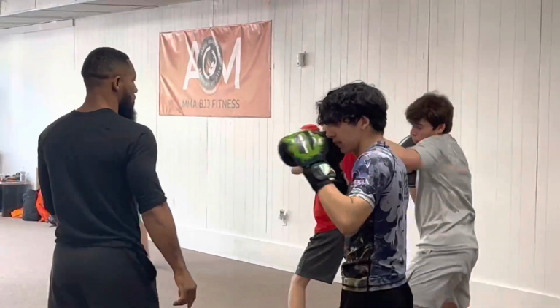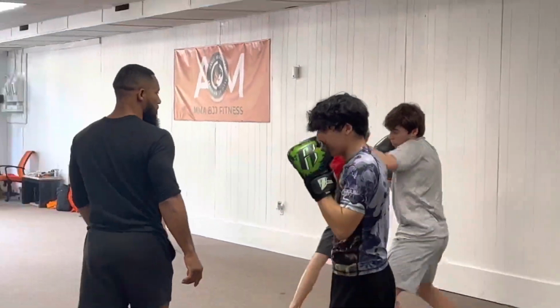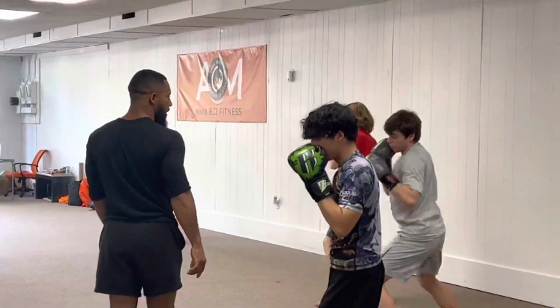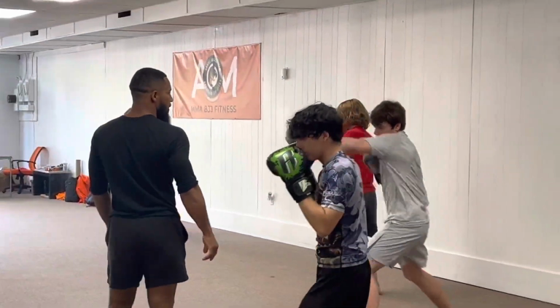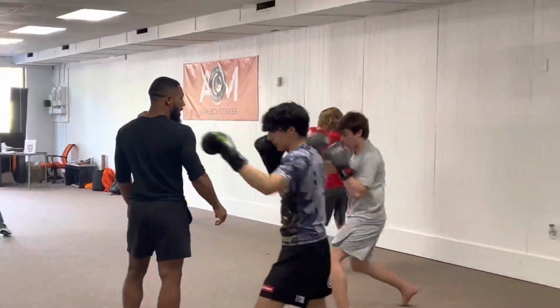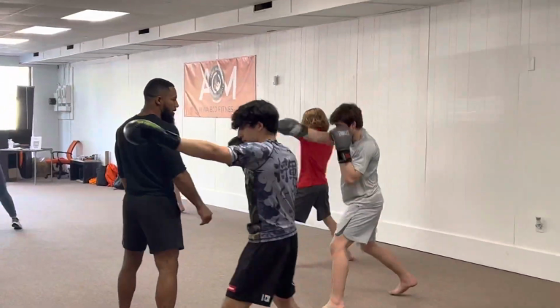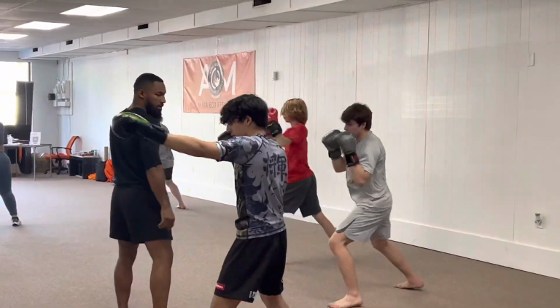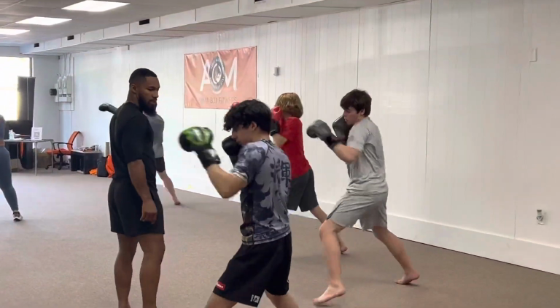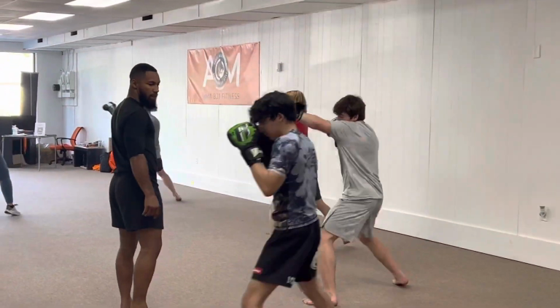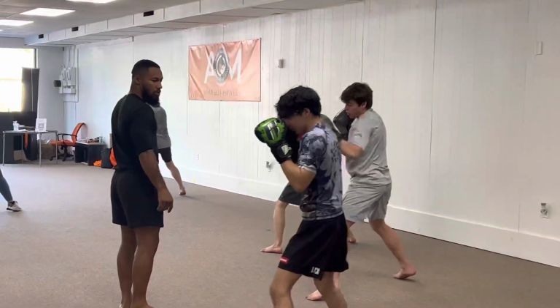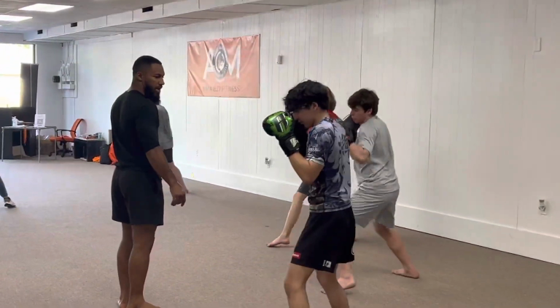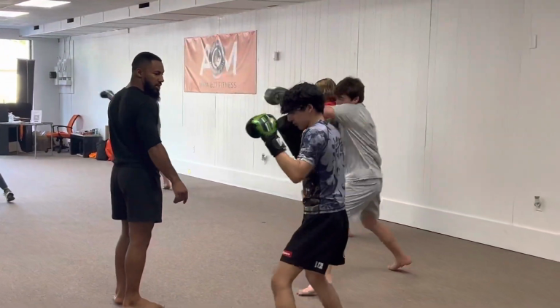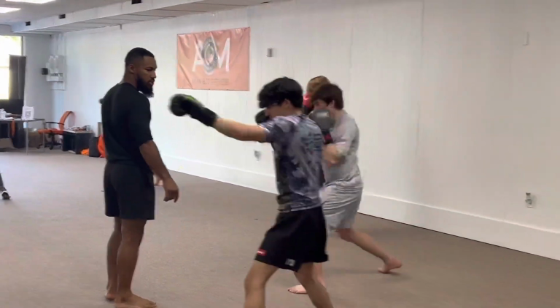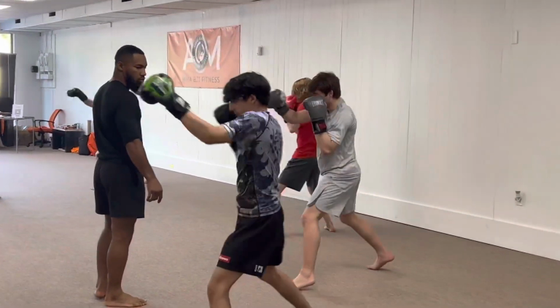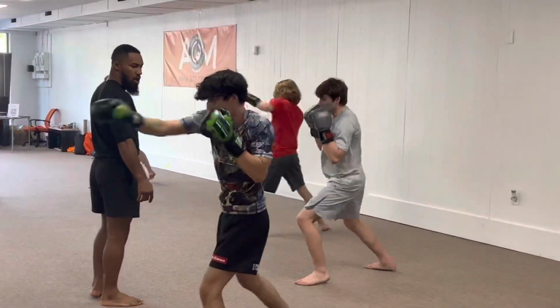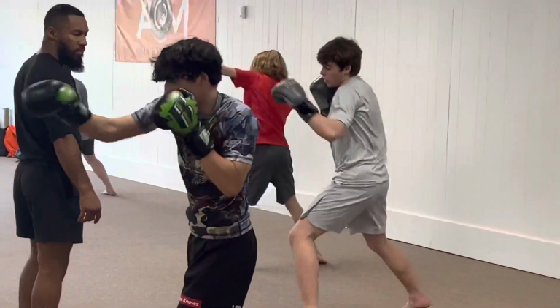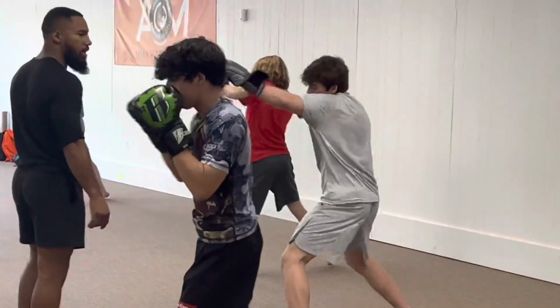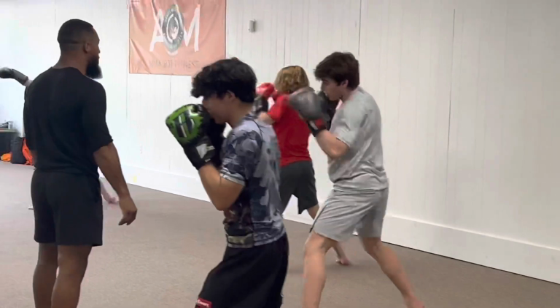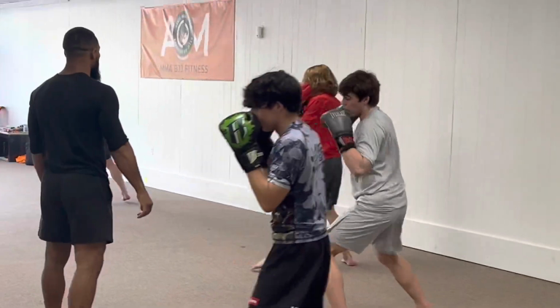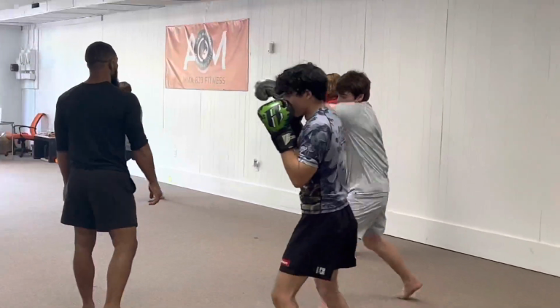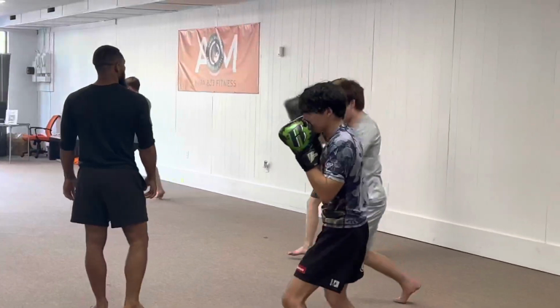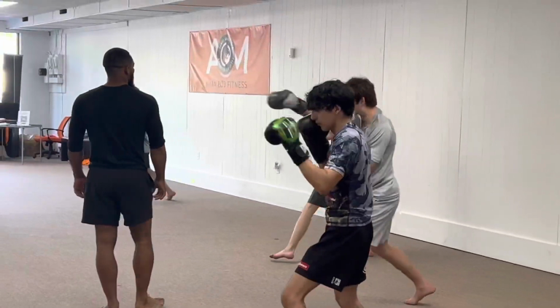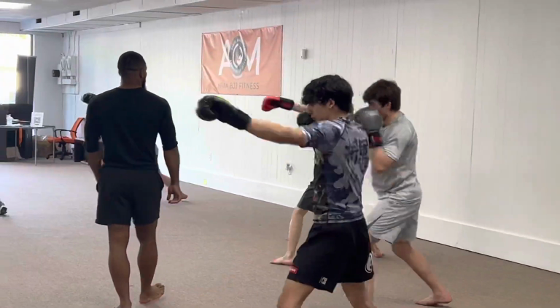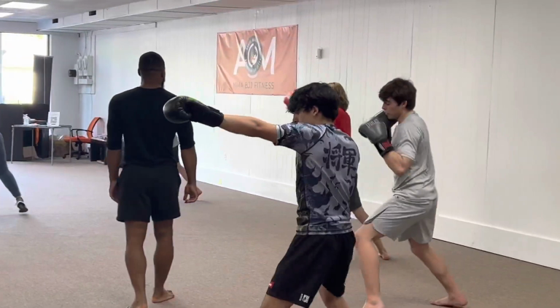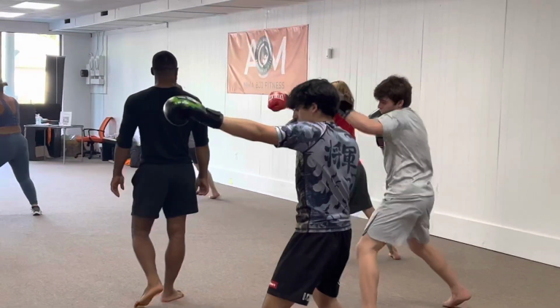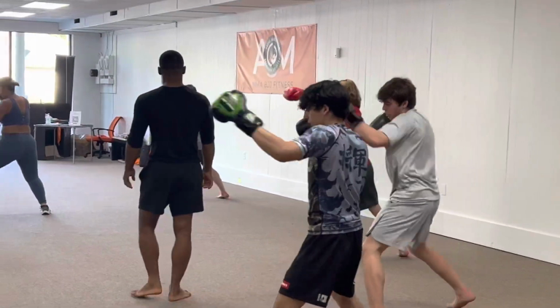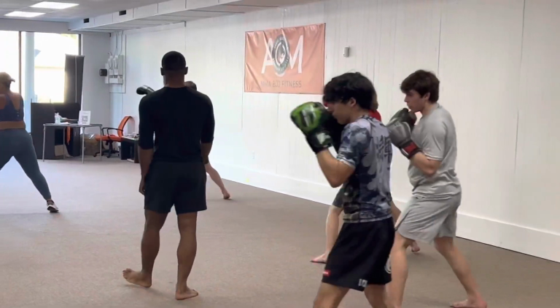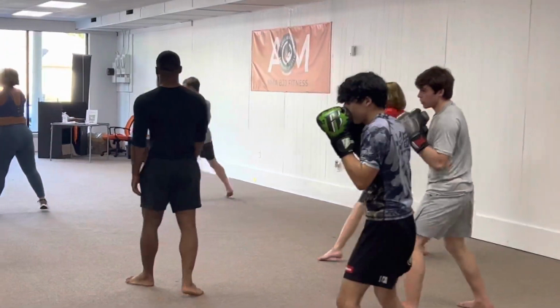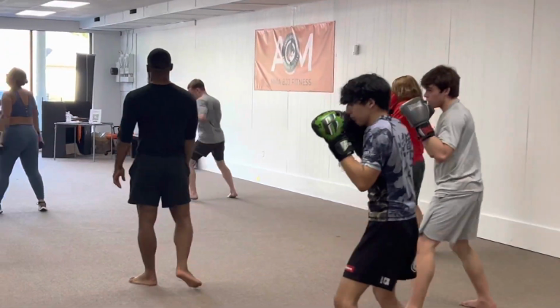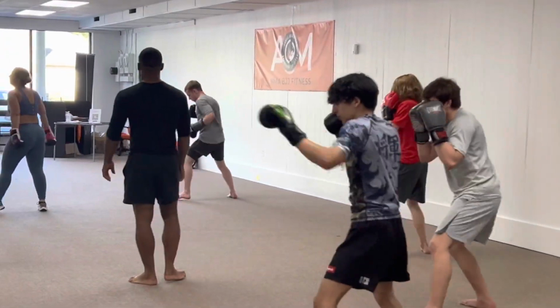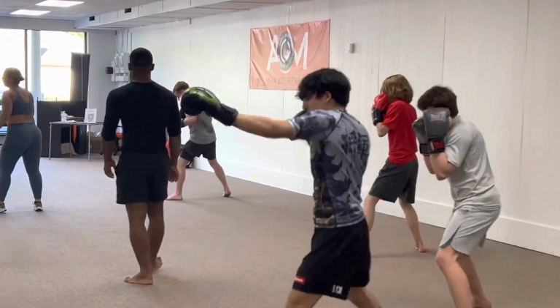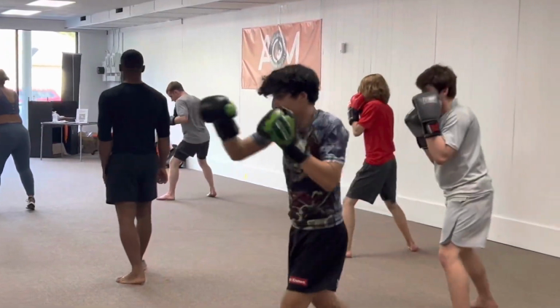Keep that alignment. Keep that rotation into the cross from the hip. Back to the movement pattern. Let's go.